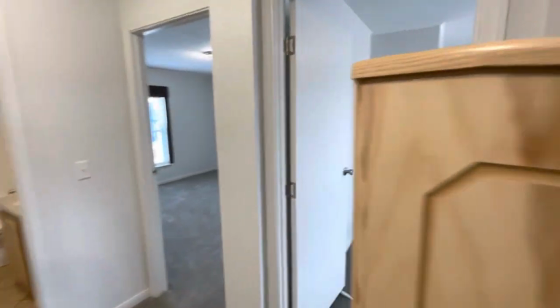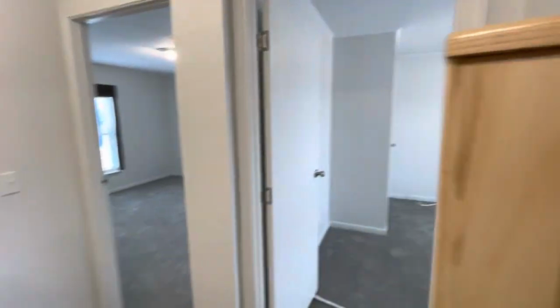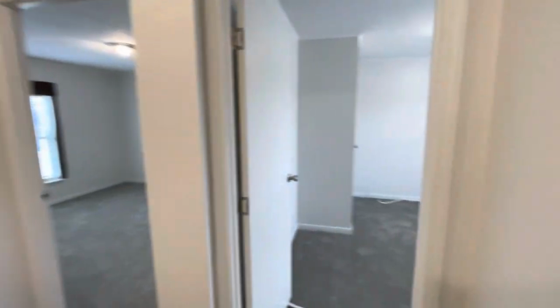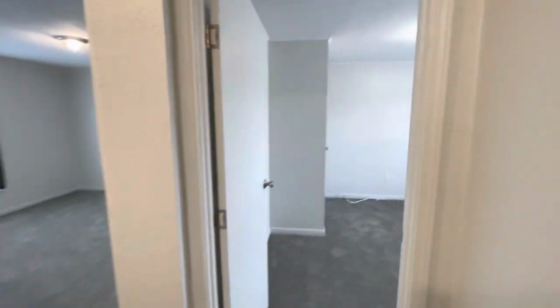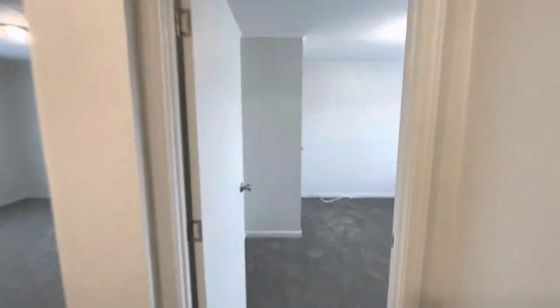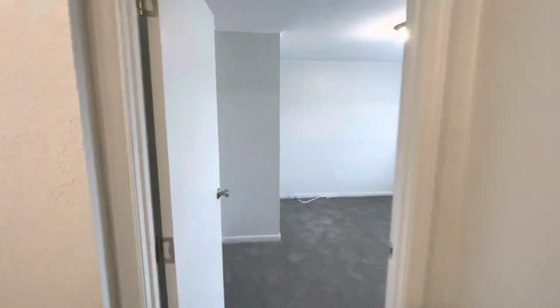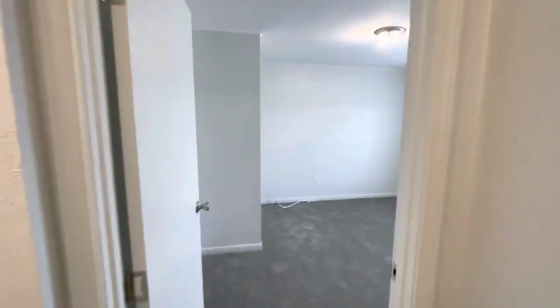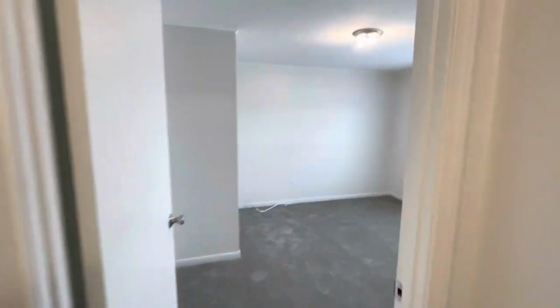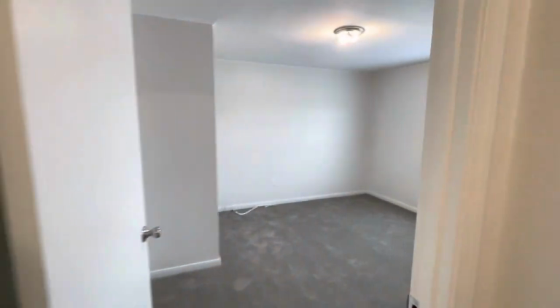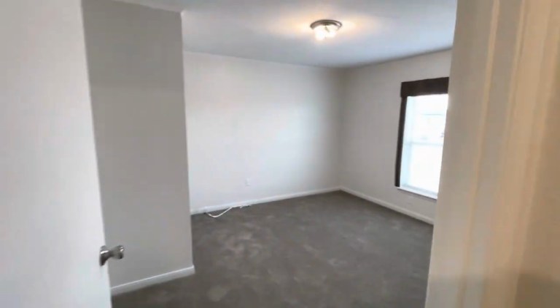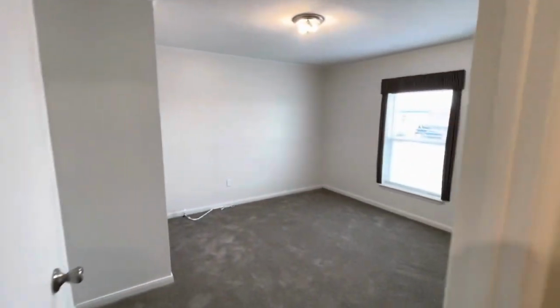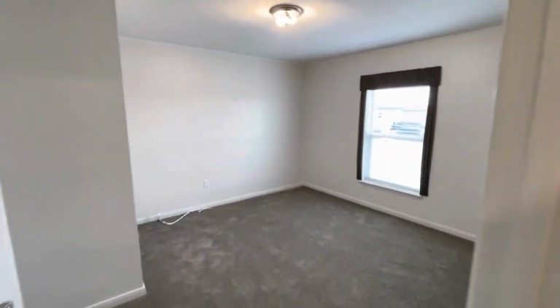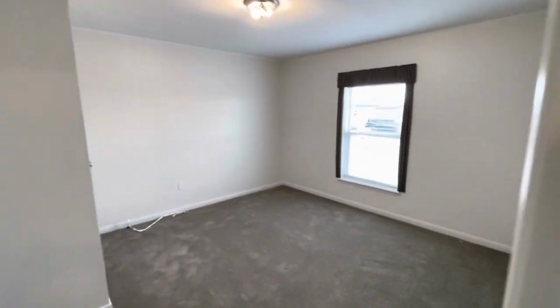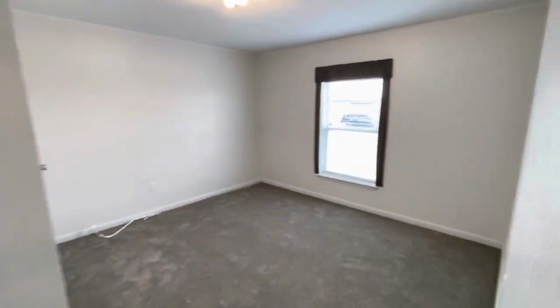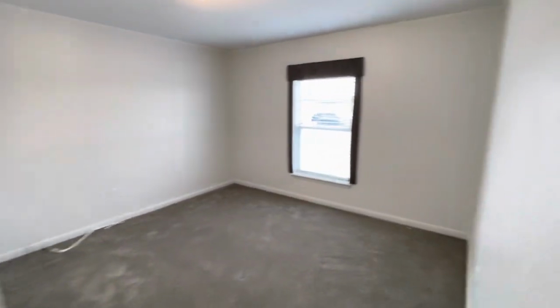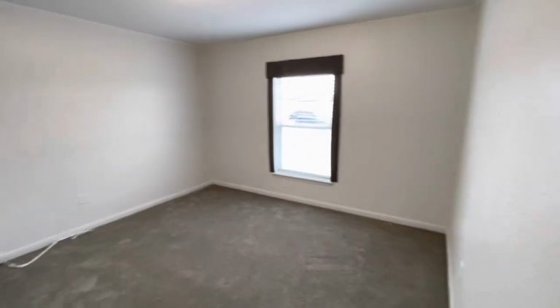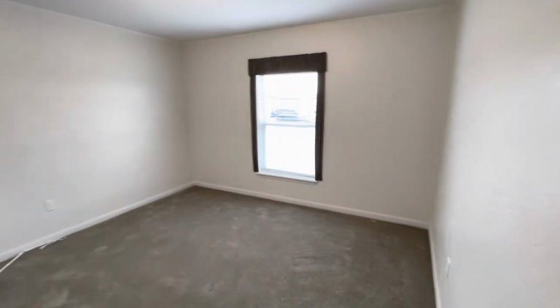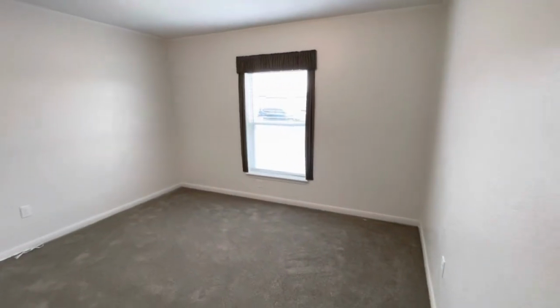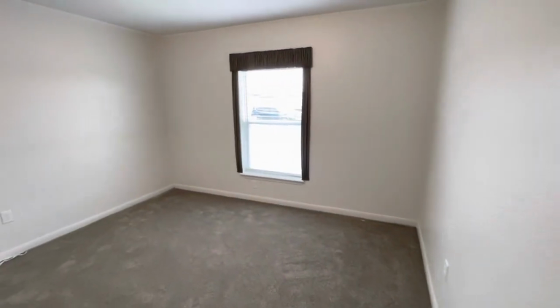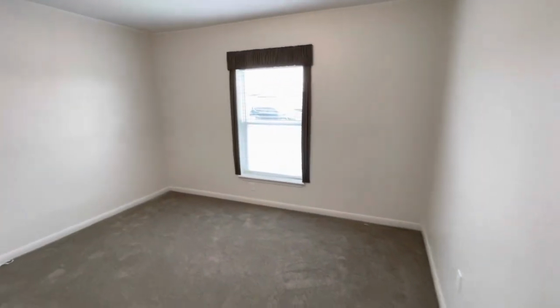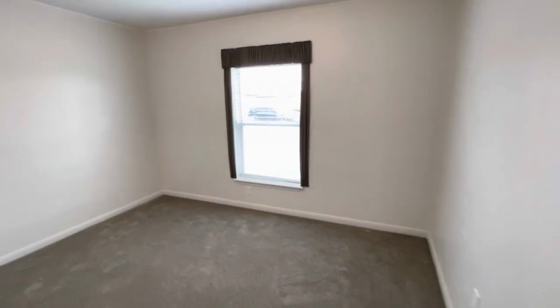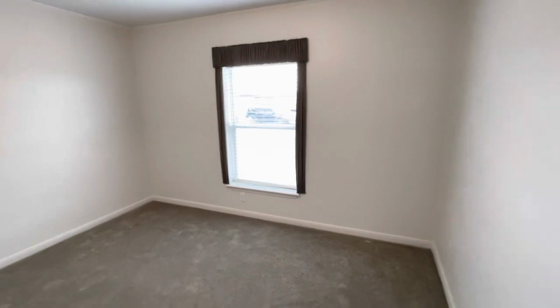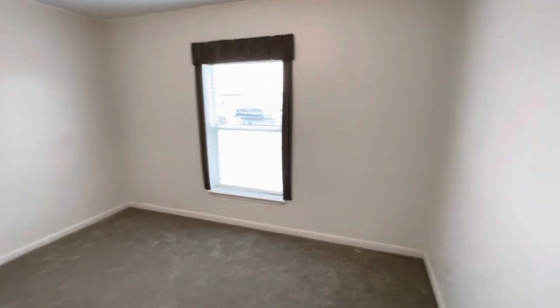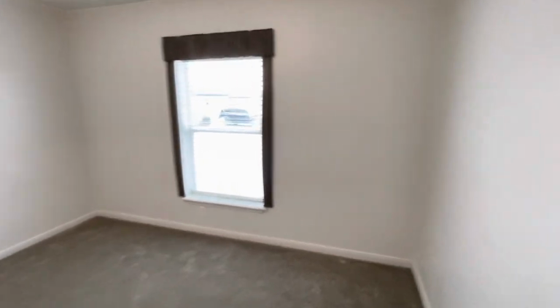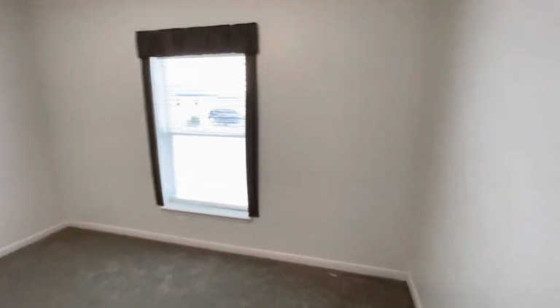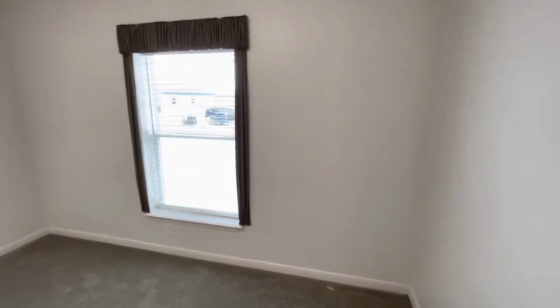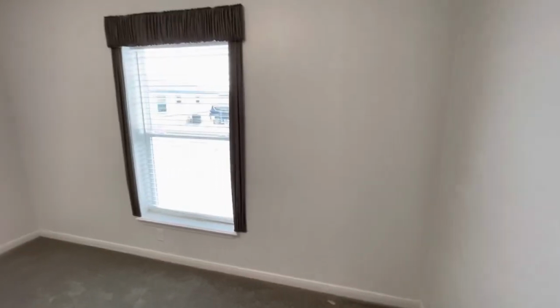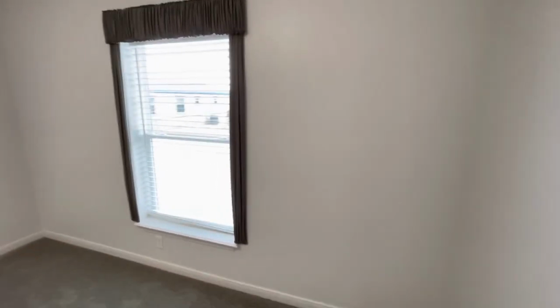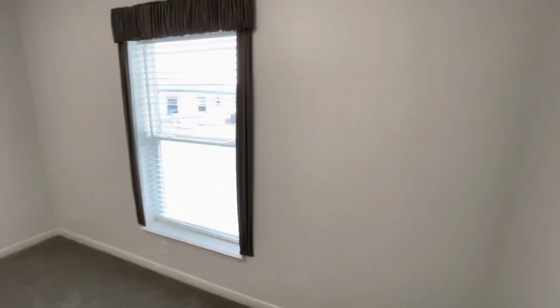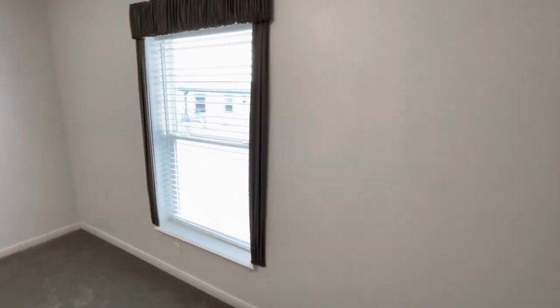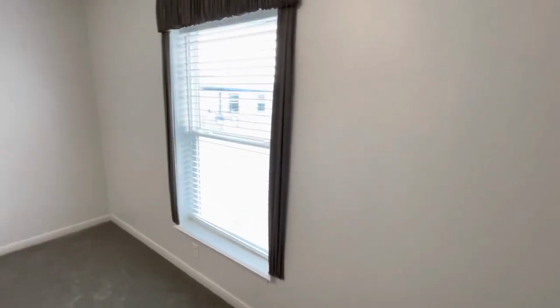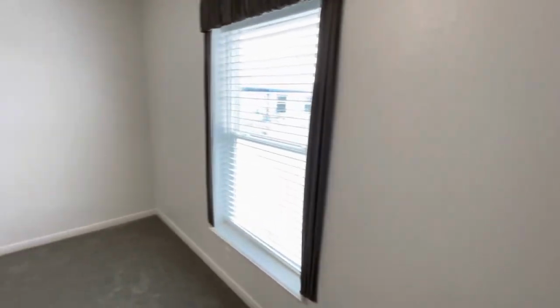Right in here you have two big bedrooms — great for guests, with plenty of closet space.